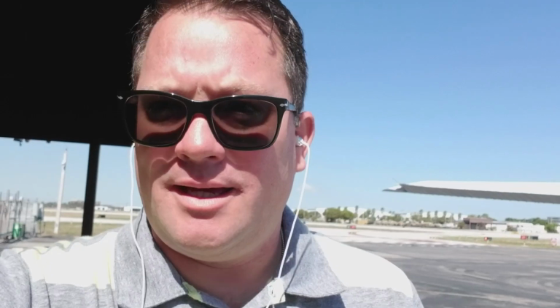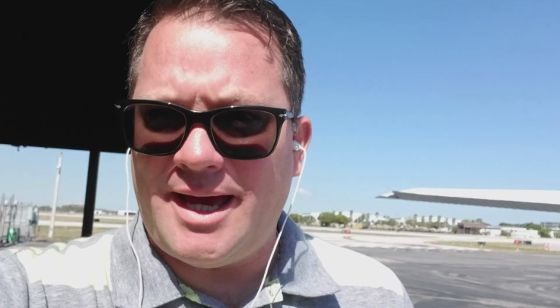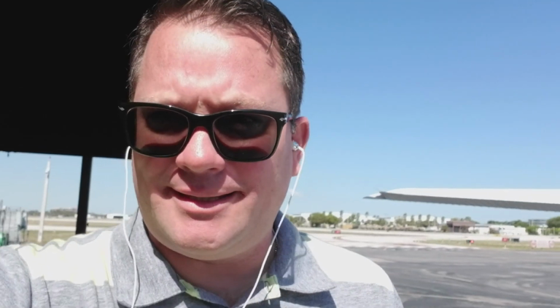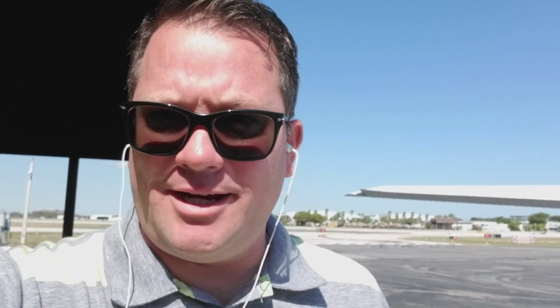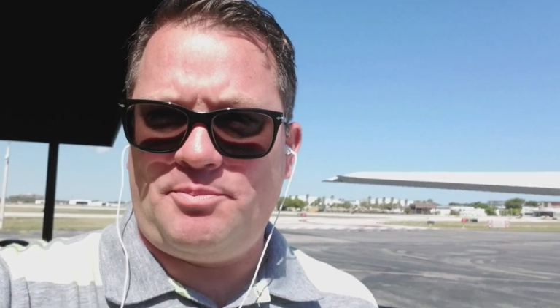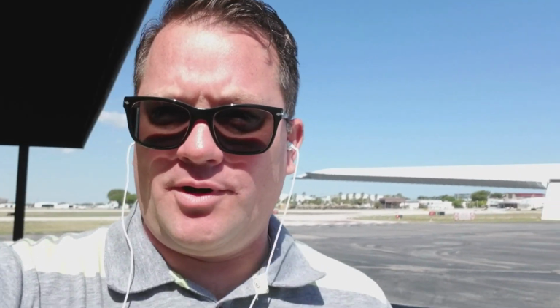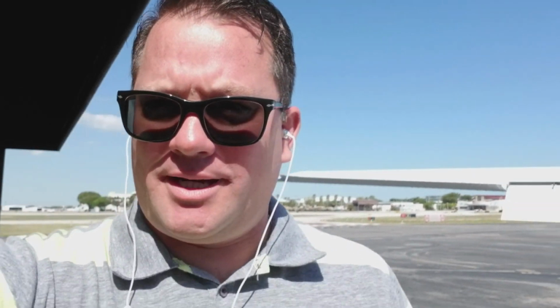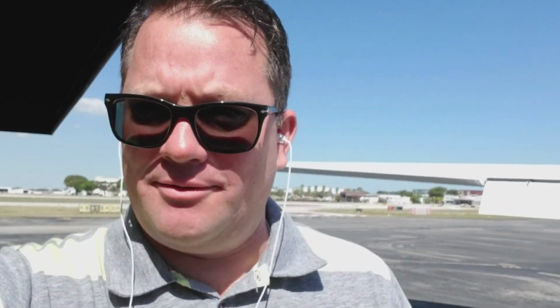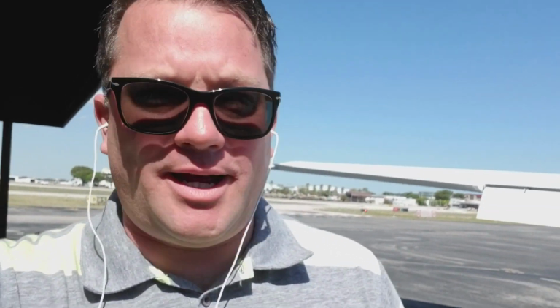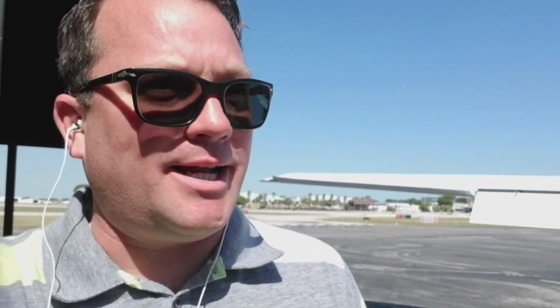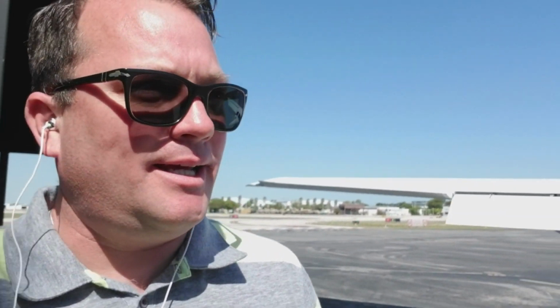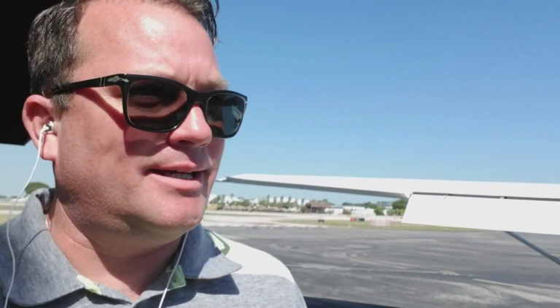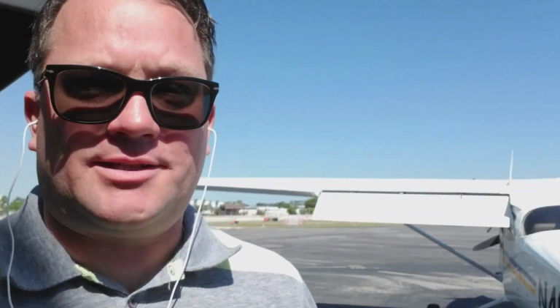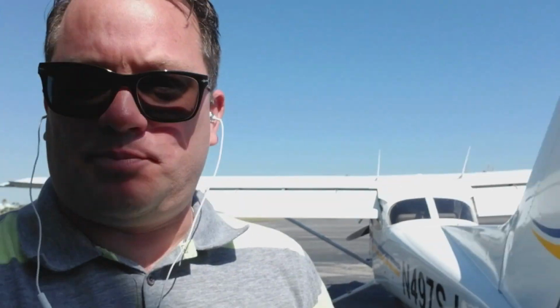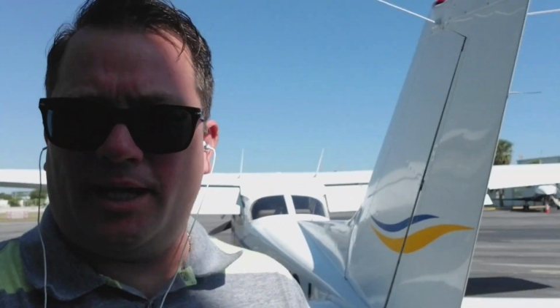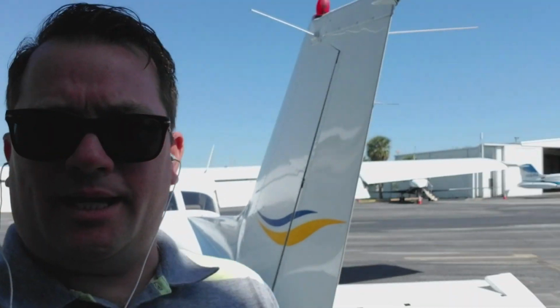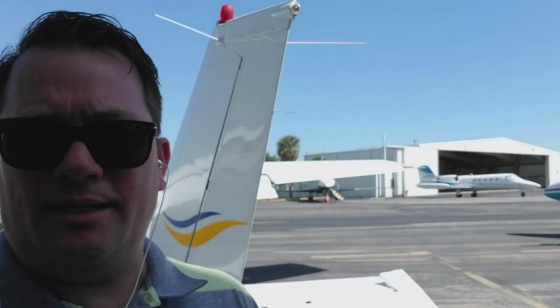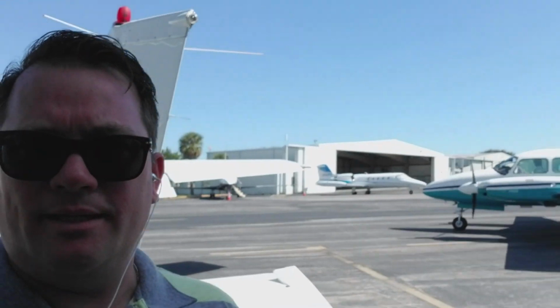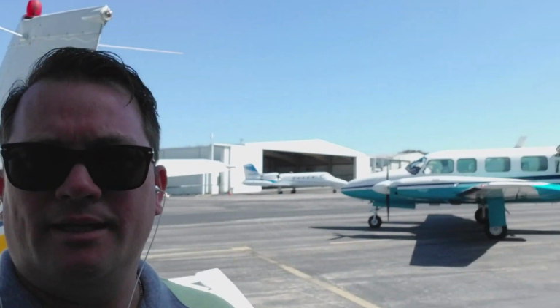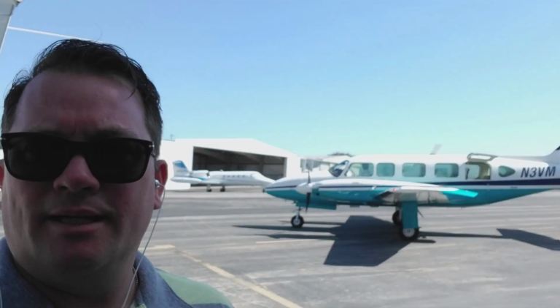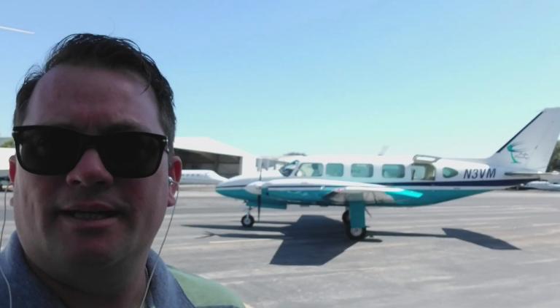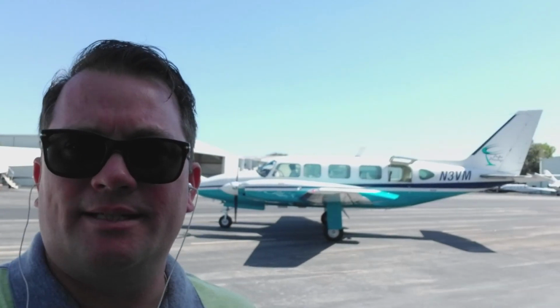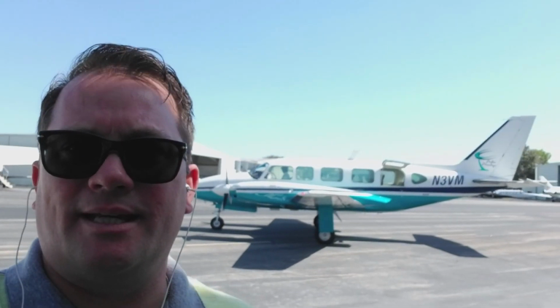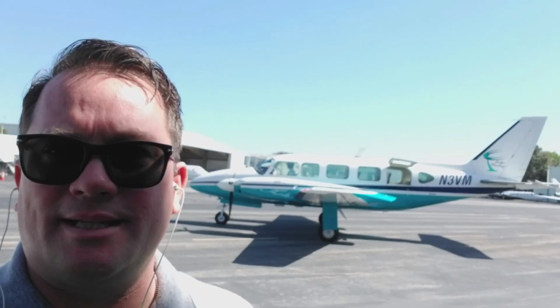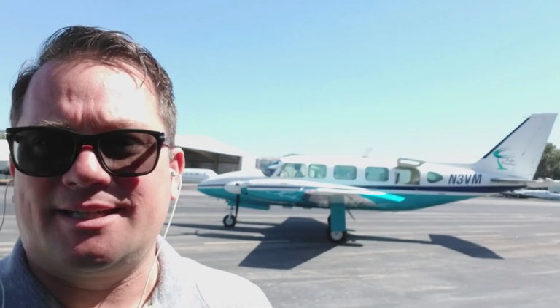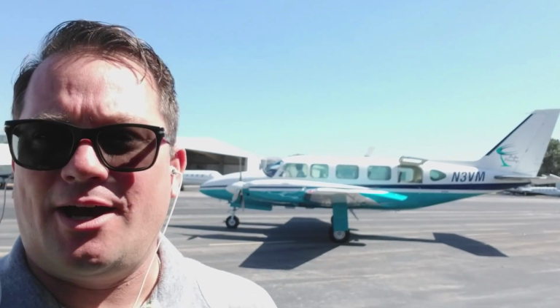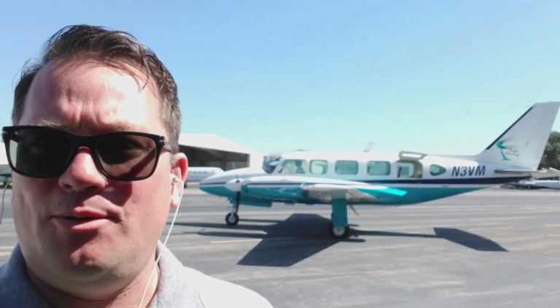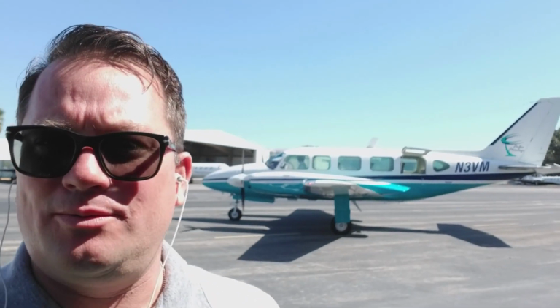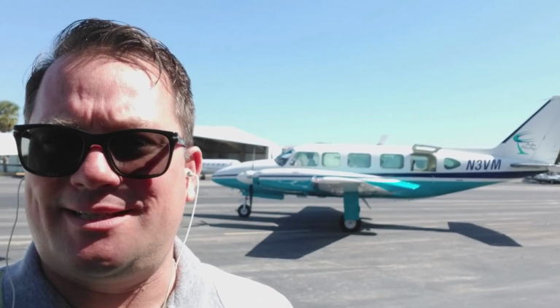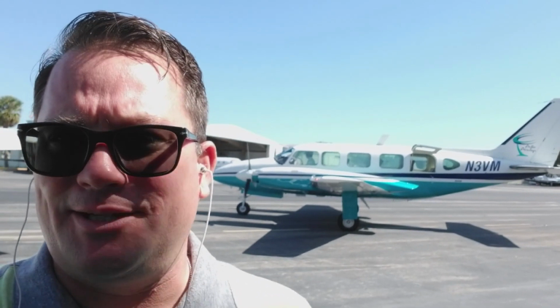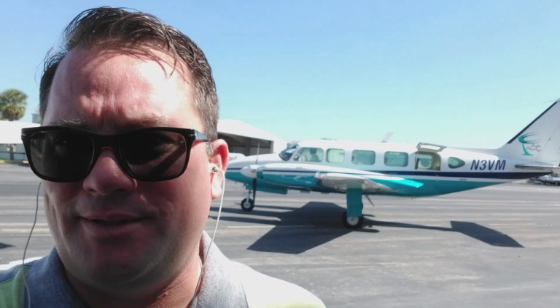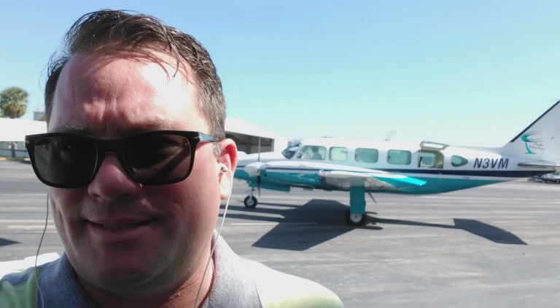At the airport, getting ready. Here's the plane. He says, let's go. Let's do this.